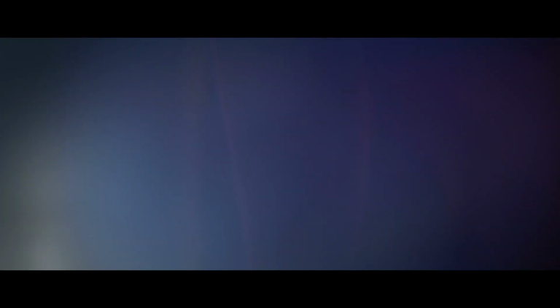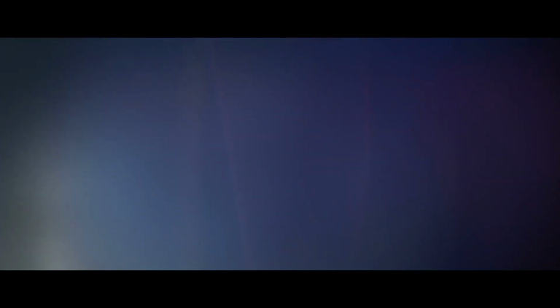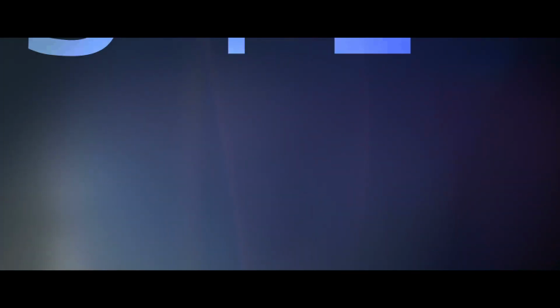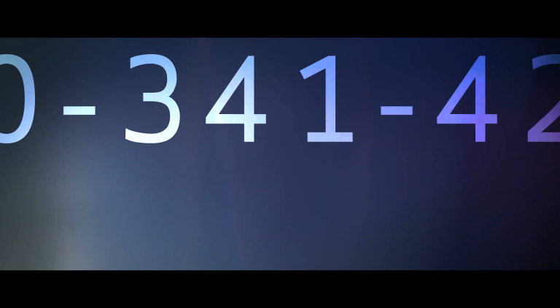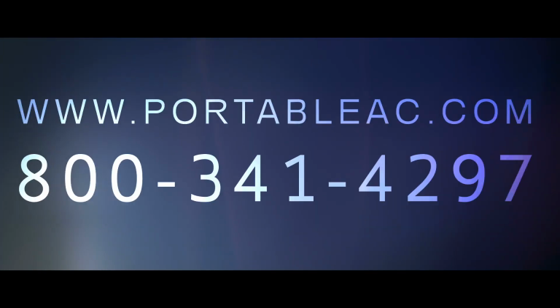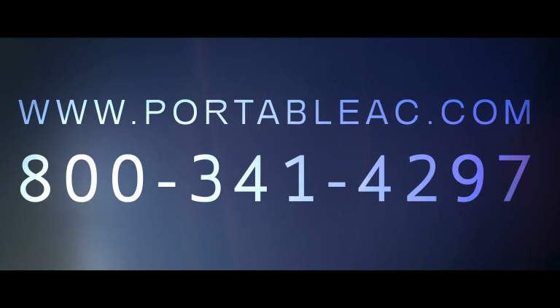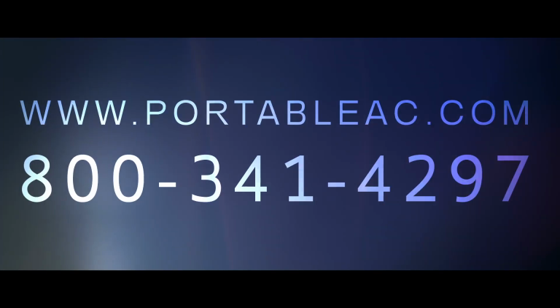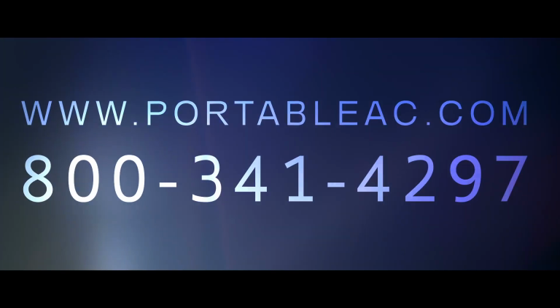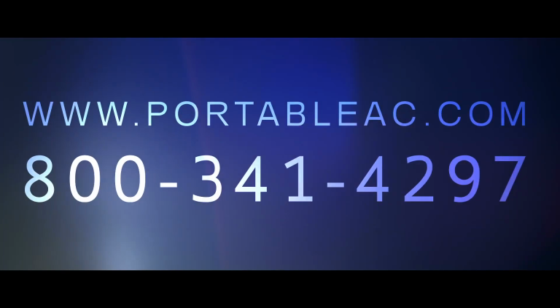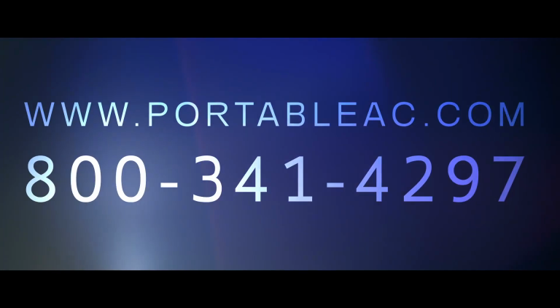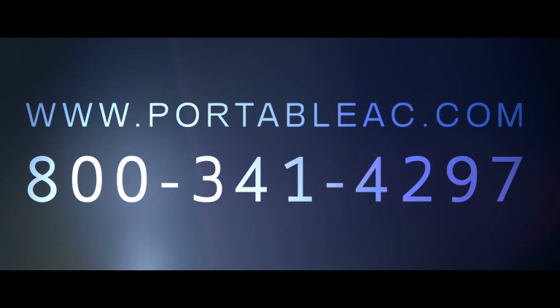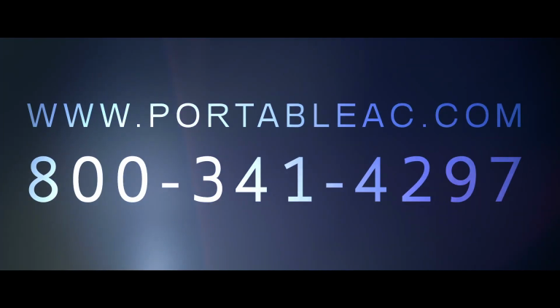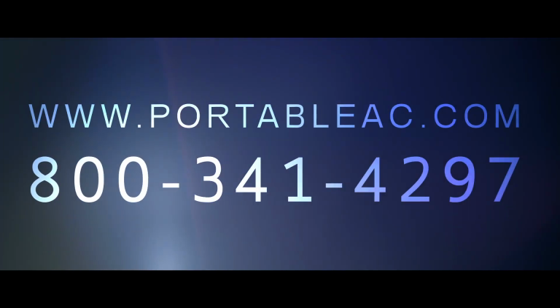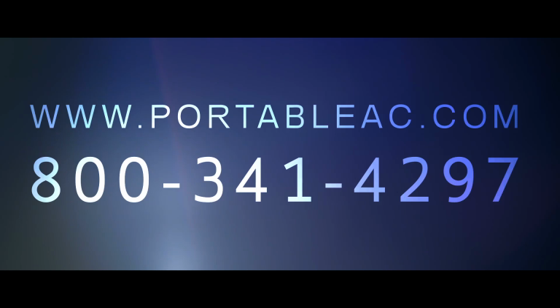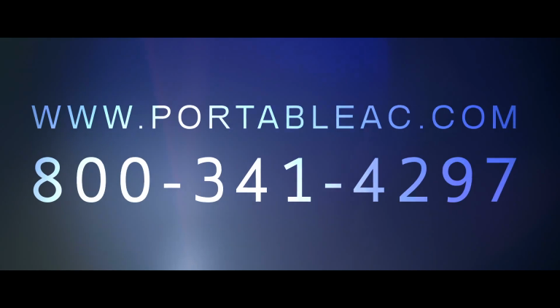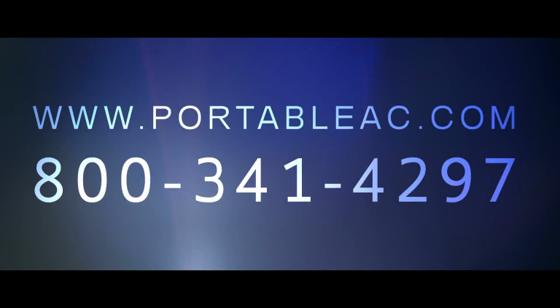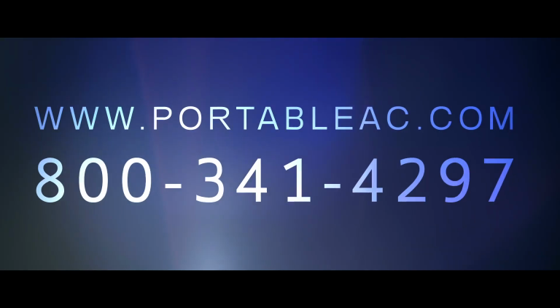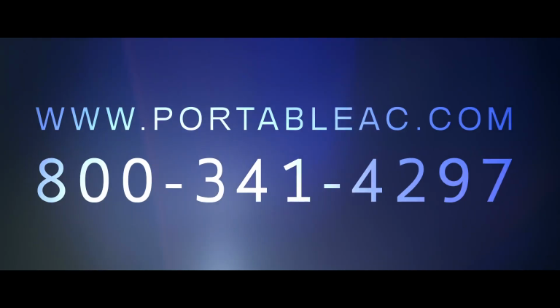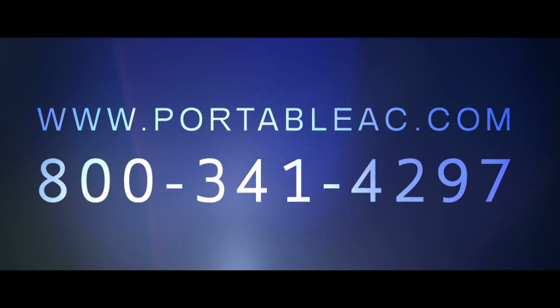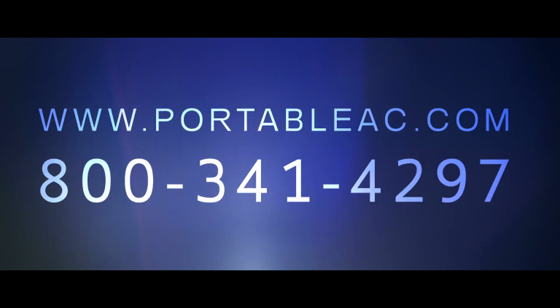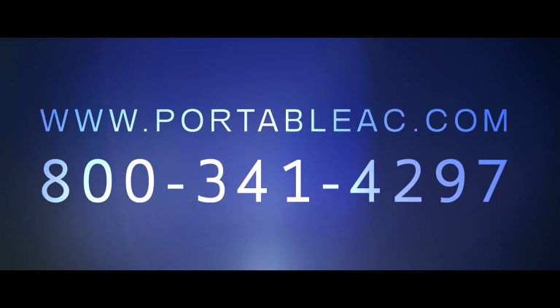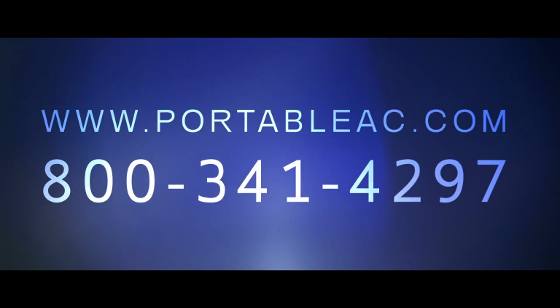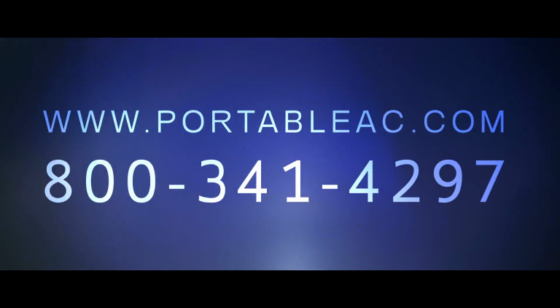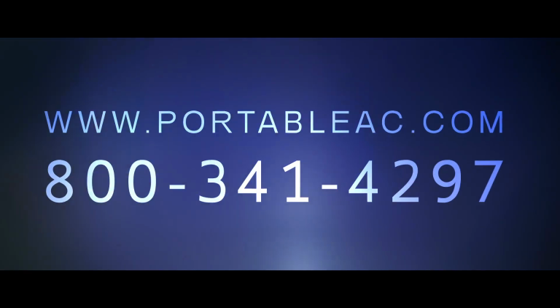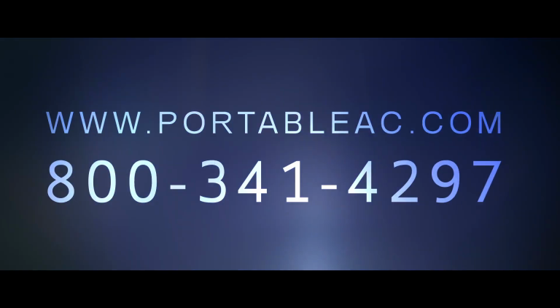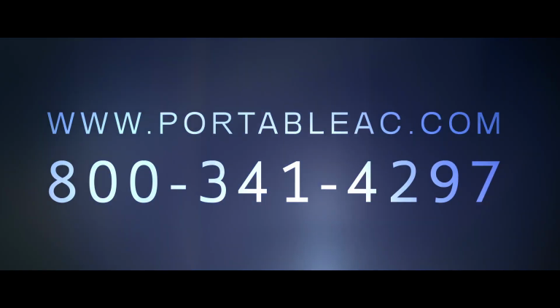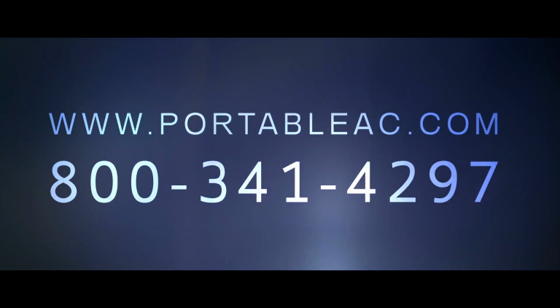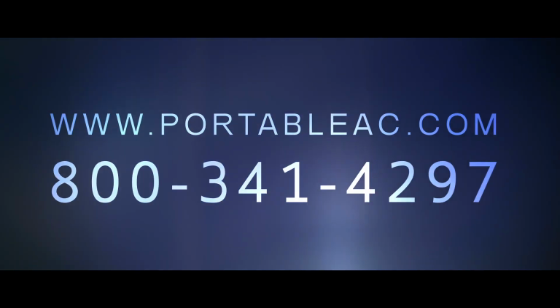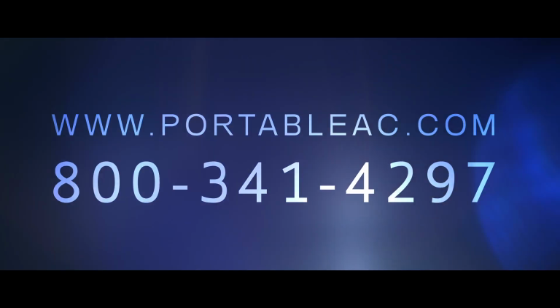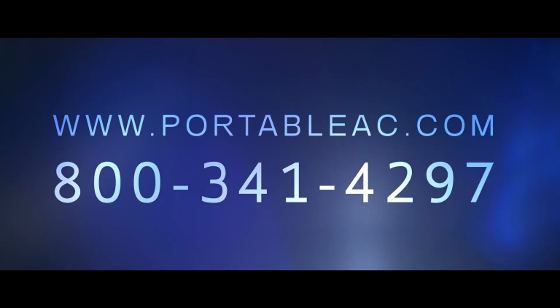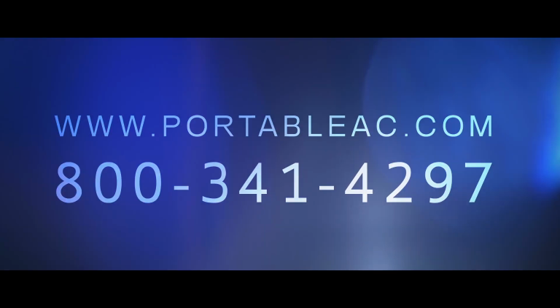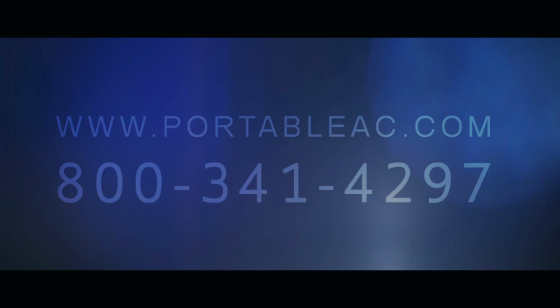To learn more about these units or for a free quote, please visit us on the web or call today.